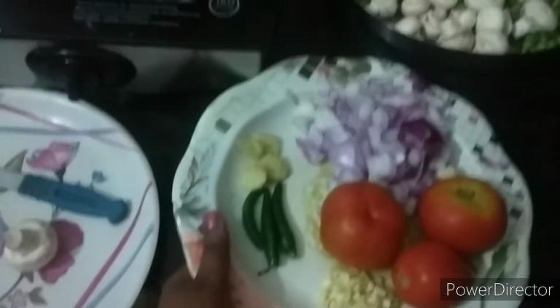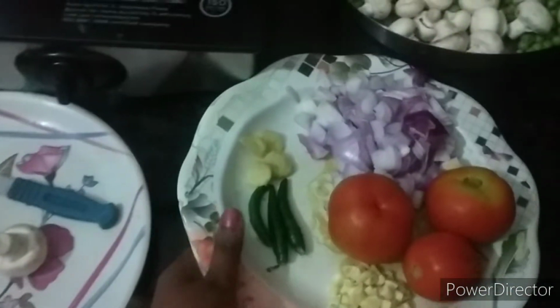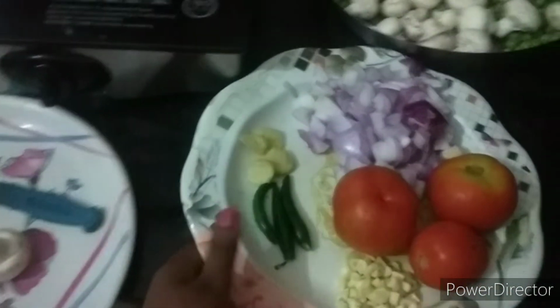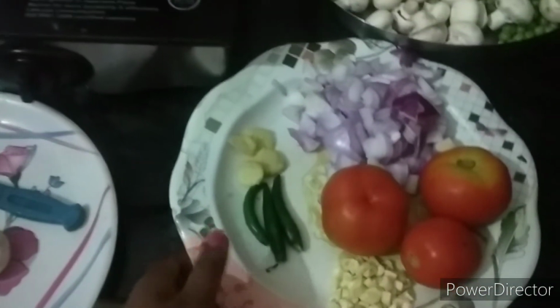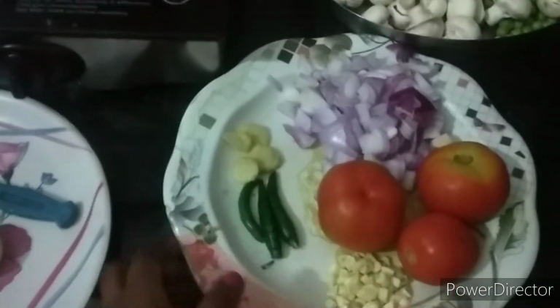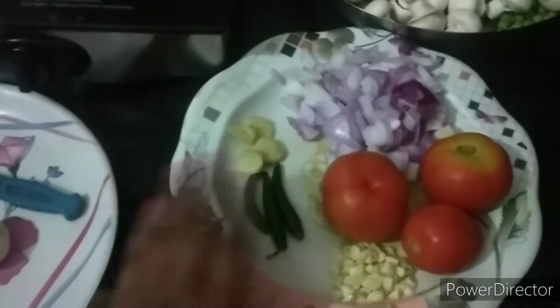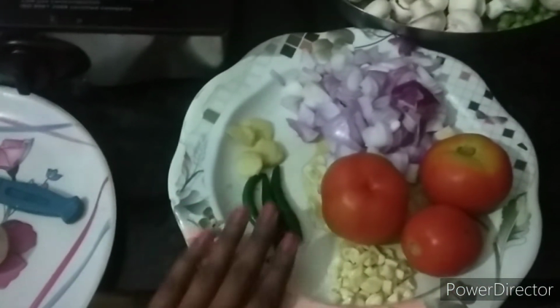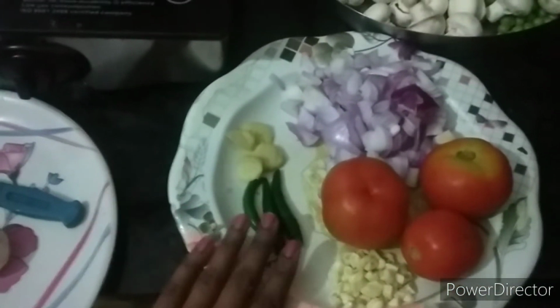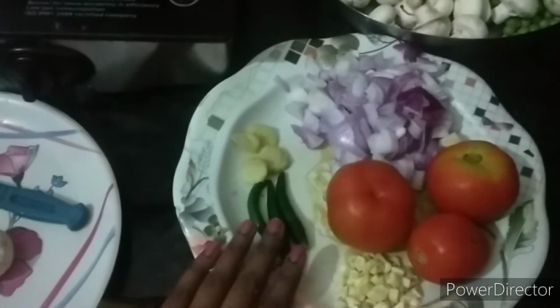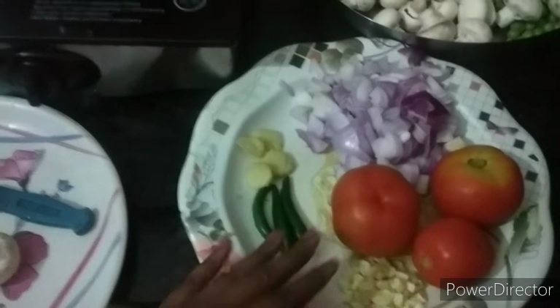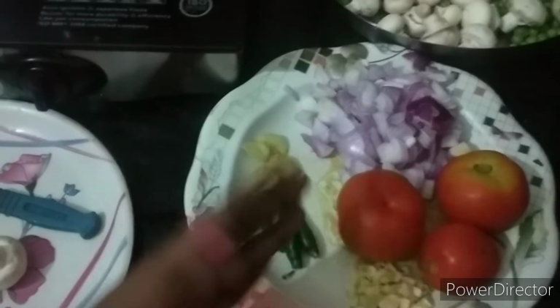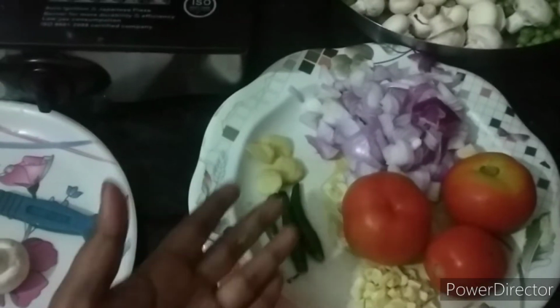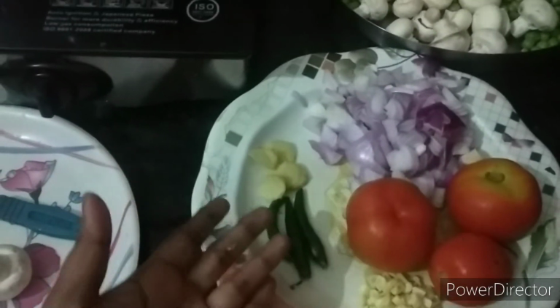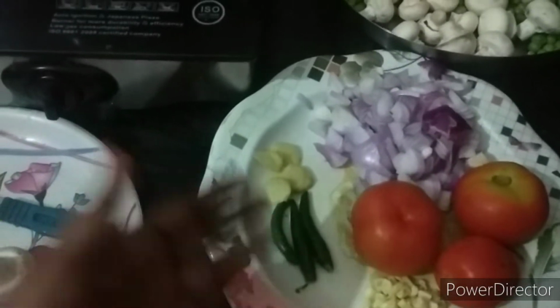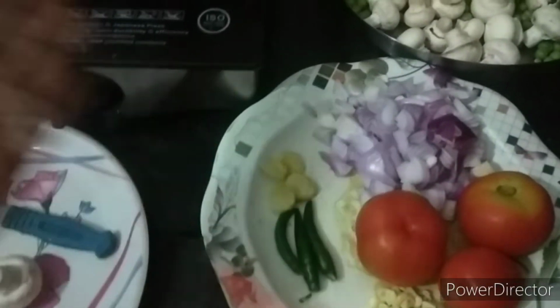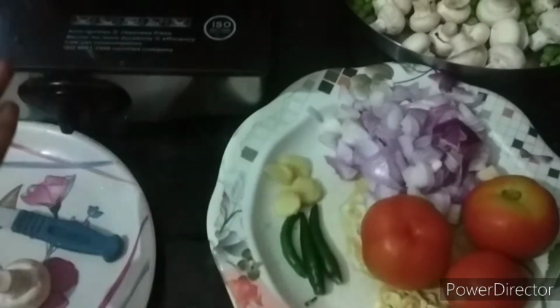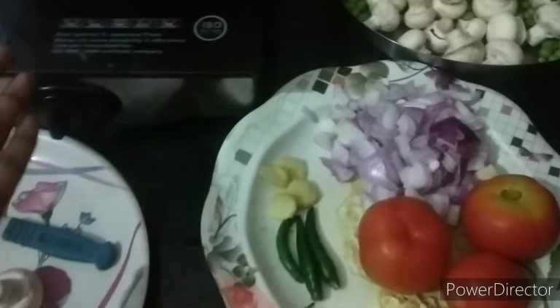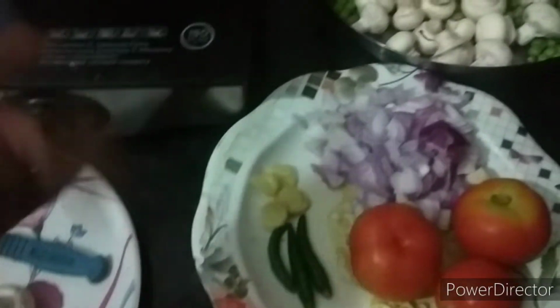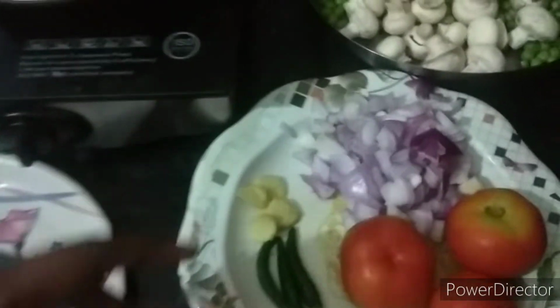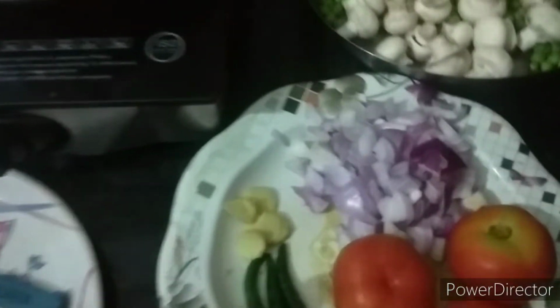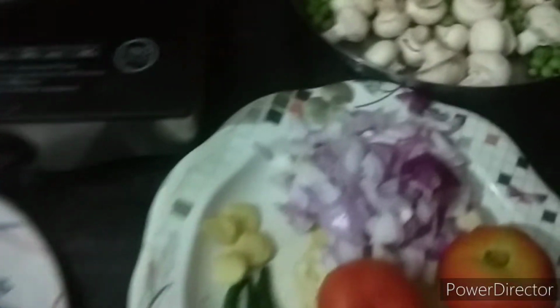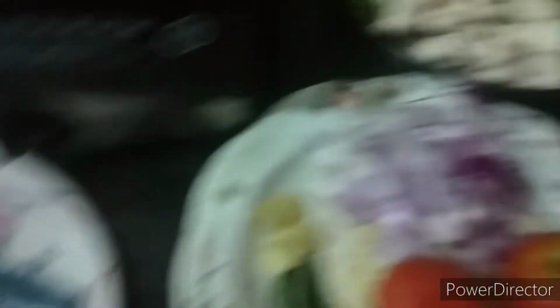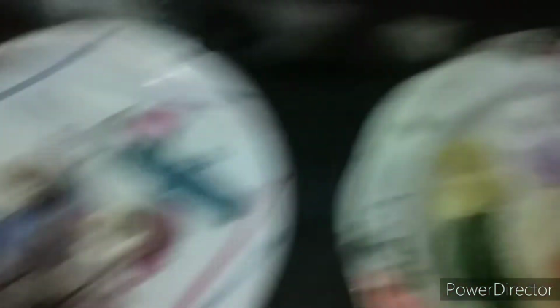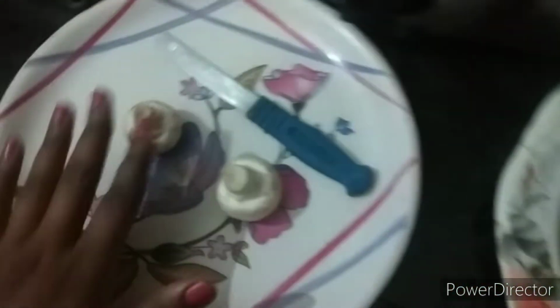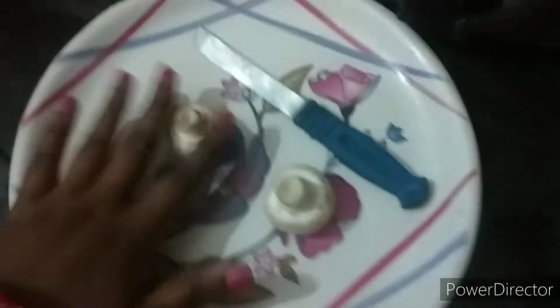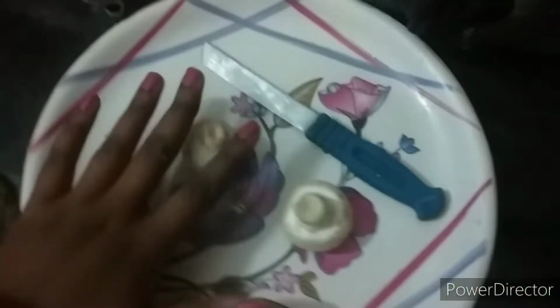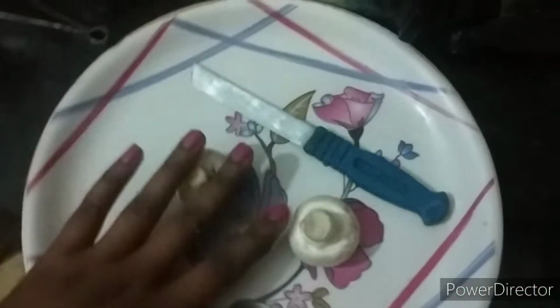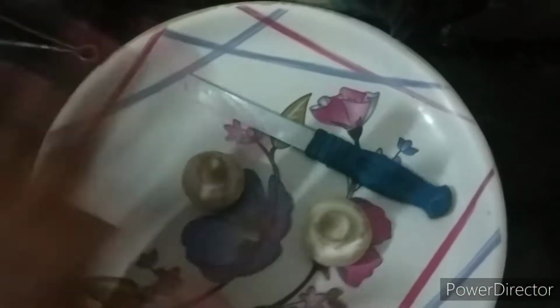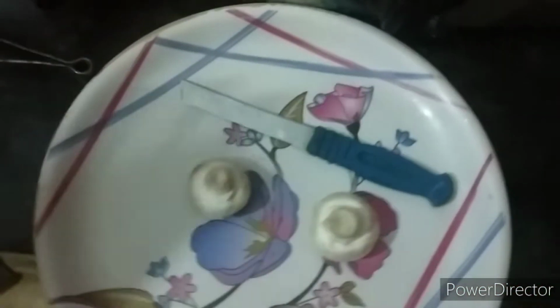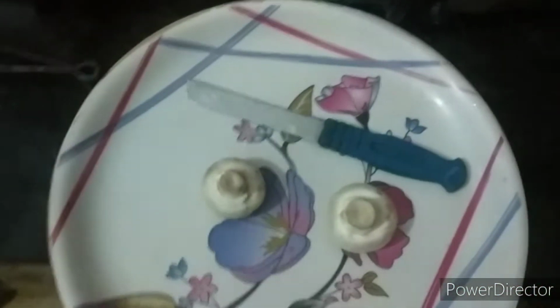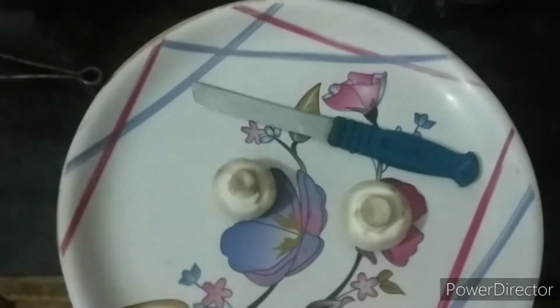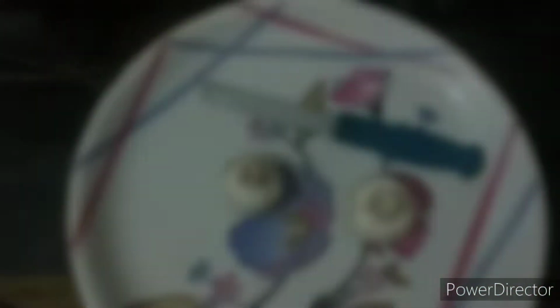We will fry them first and then we will show you the process. Let's do the topping of mushrooms.